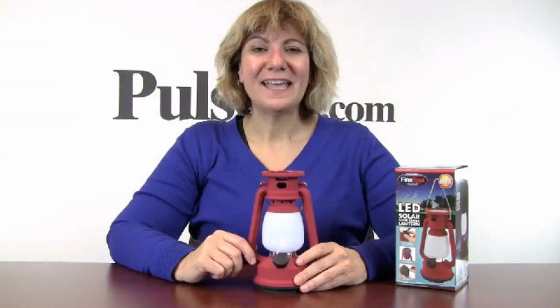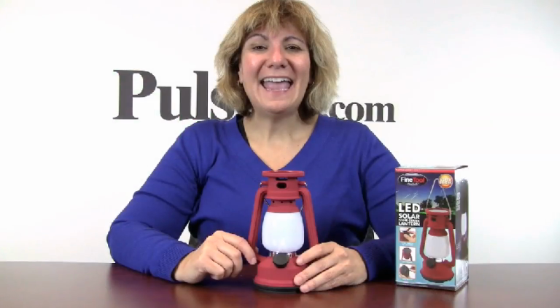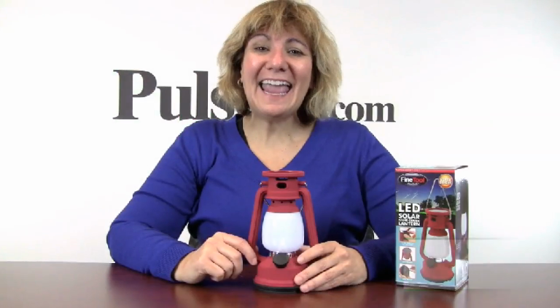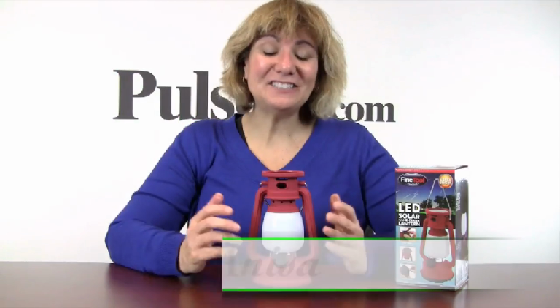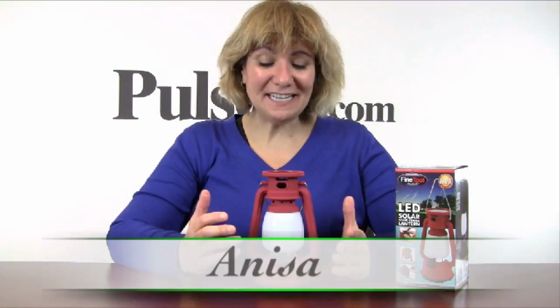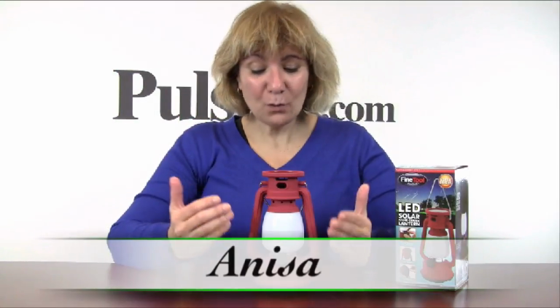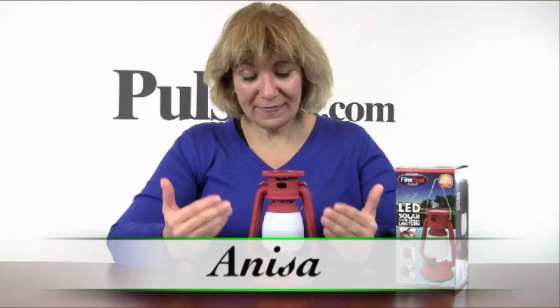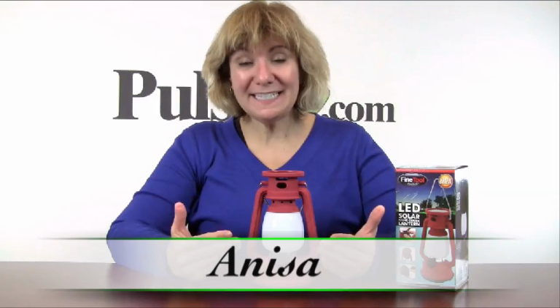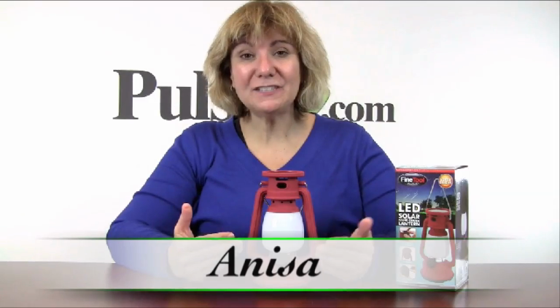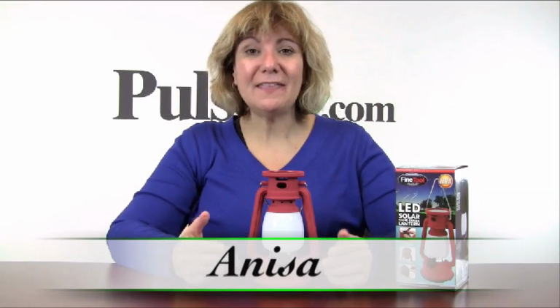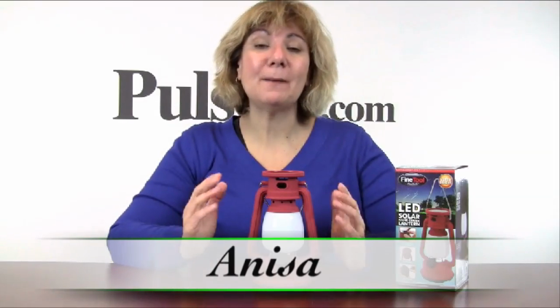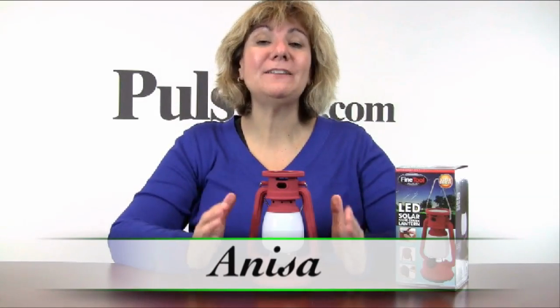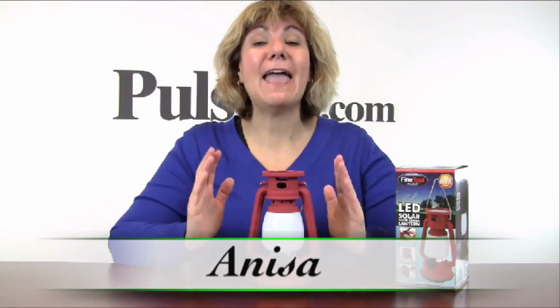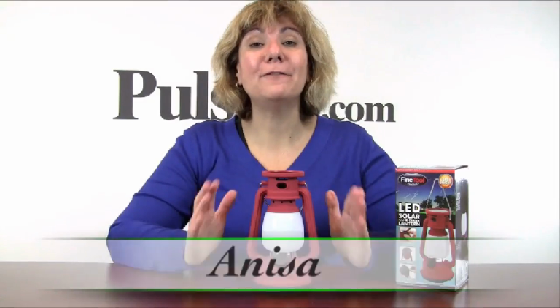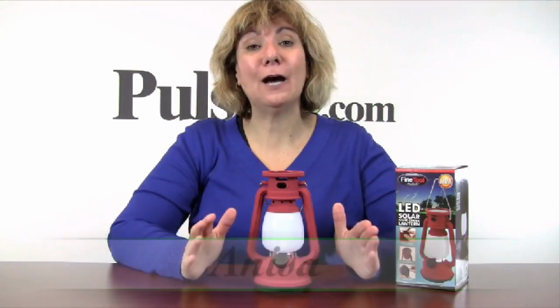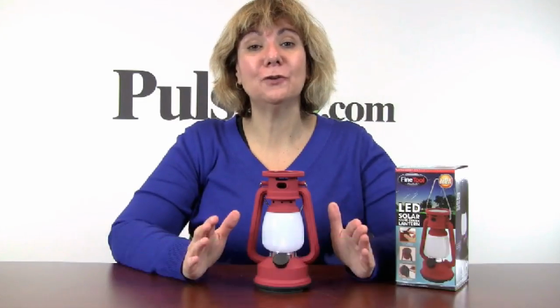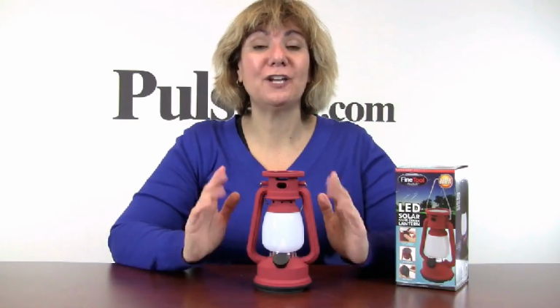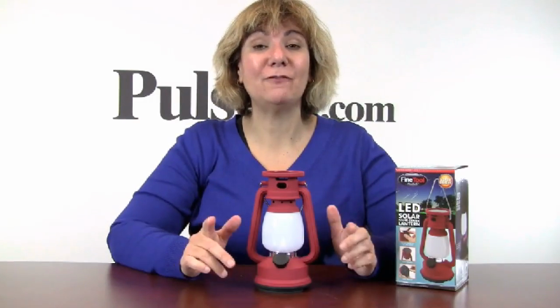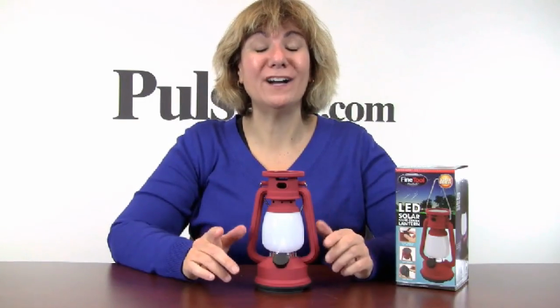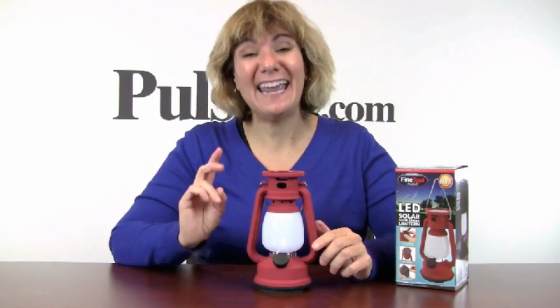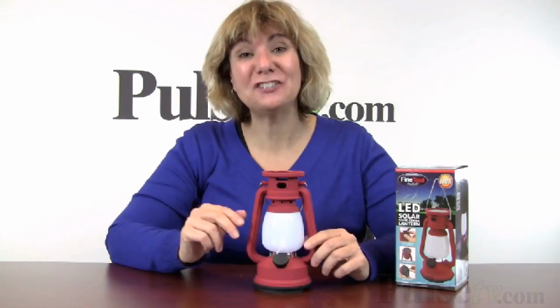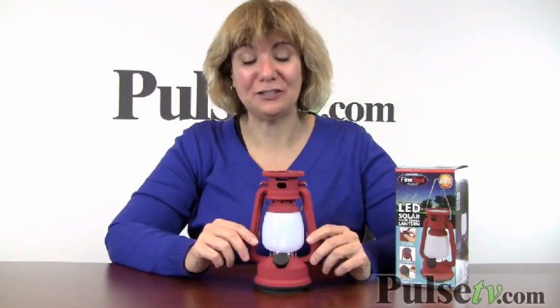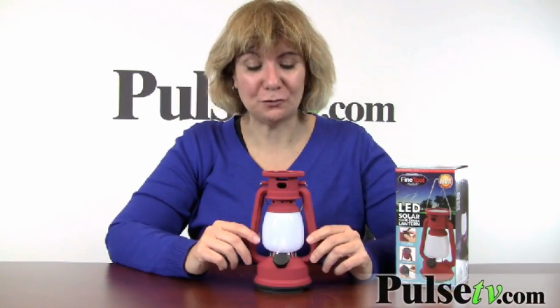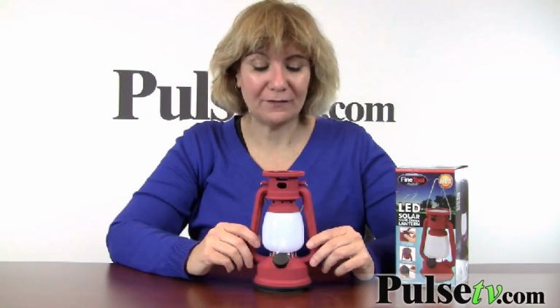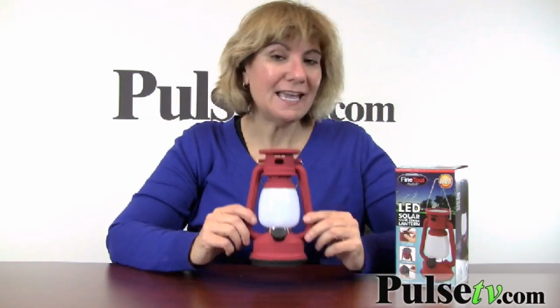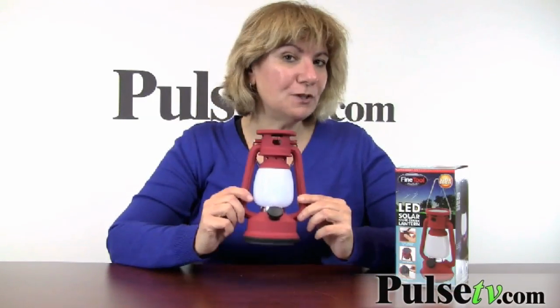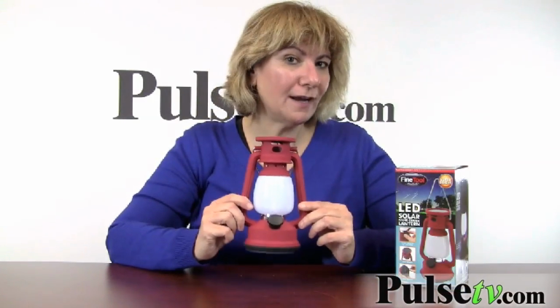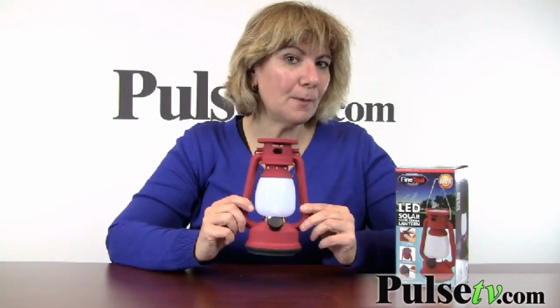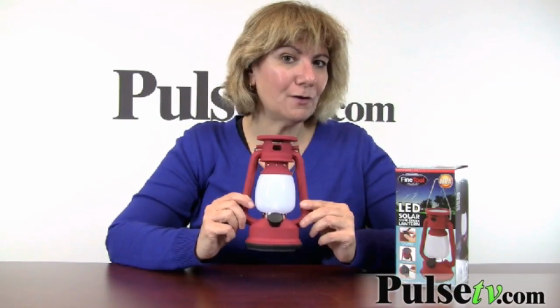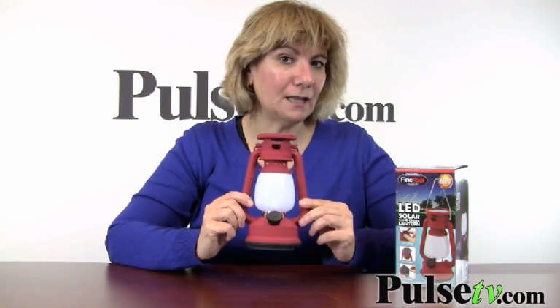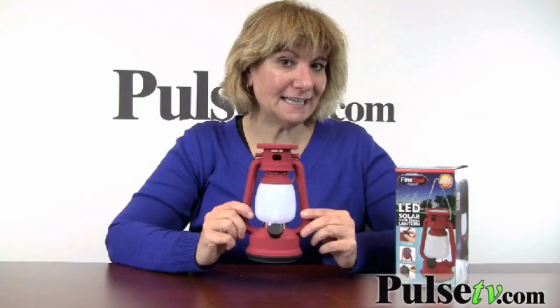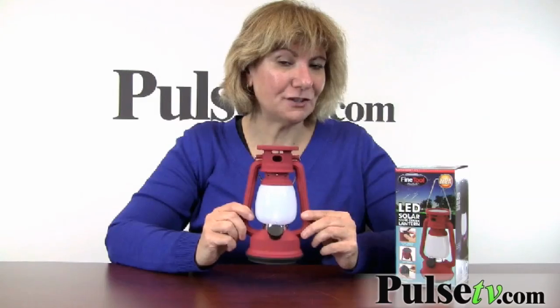Hey gang, it's Anissa with a deal today that I believe every household should have one, actually two of. We're talking about a lantern.